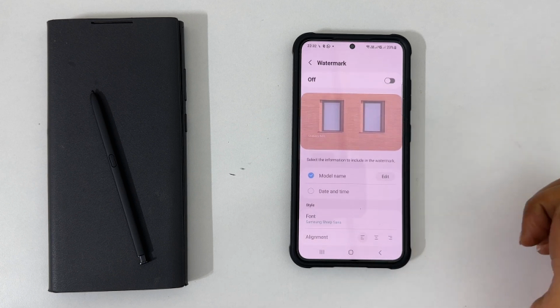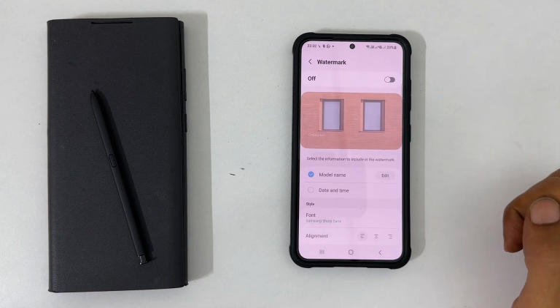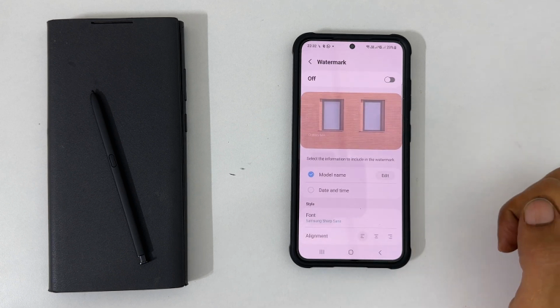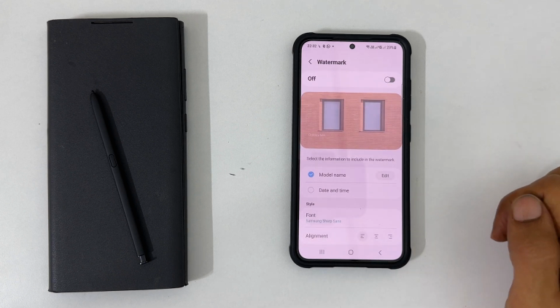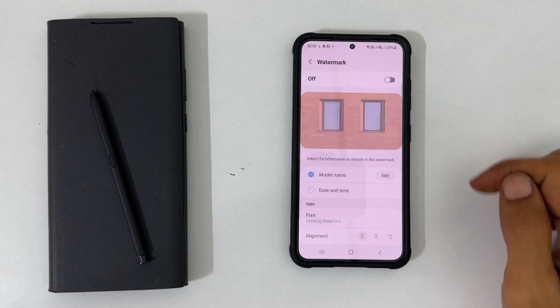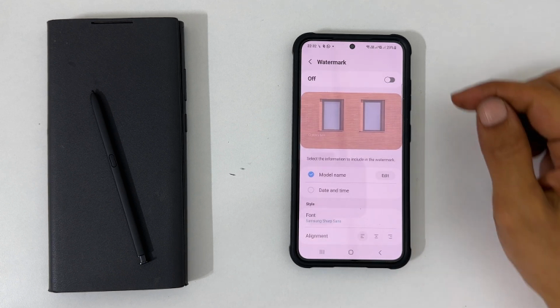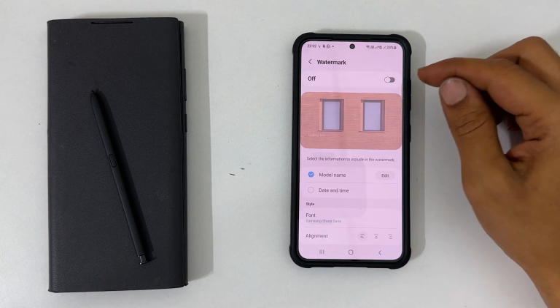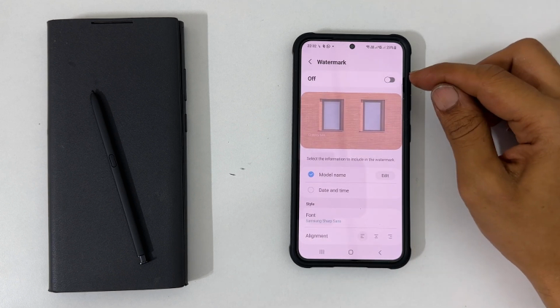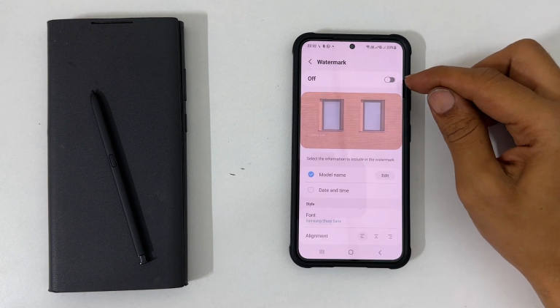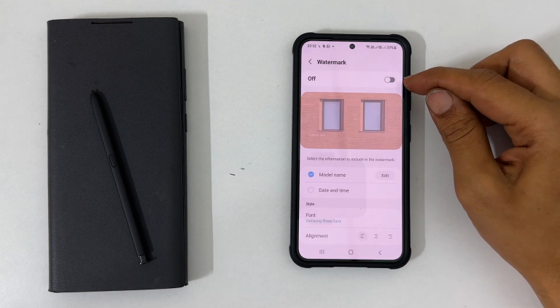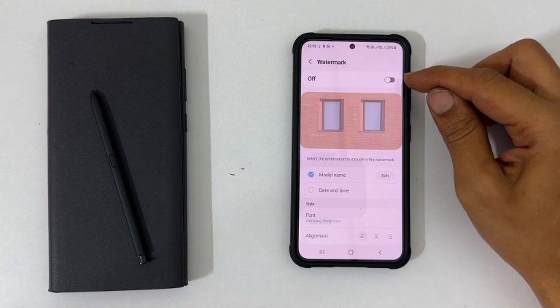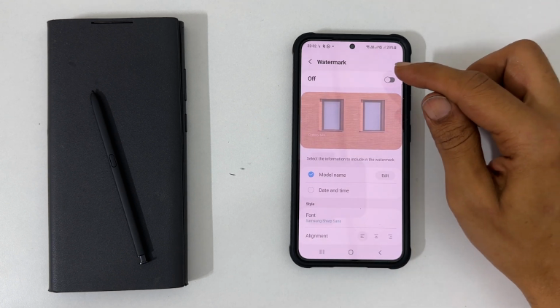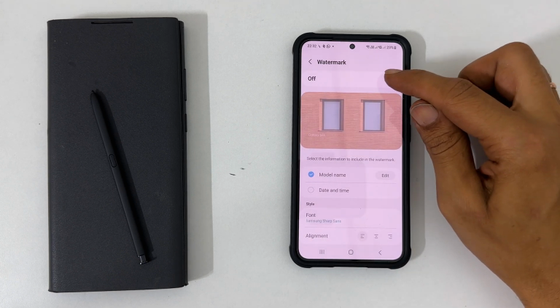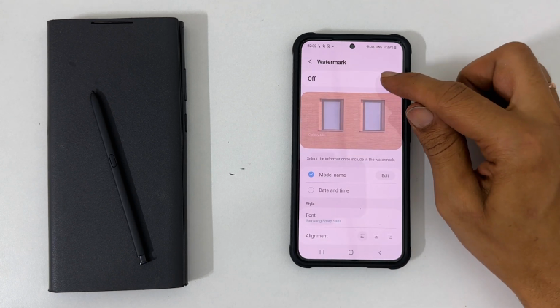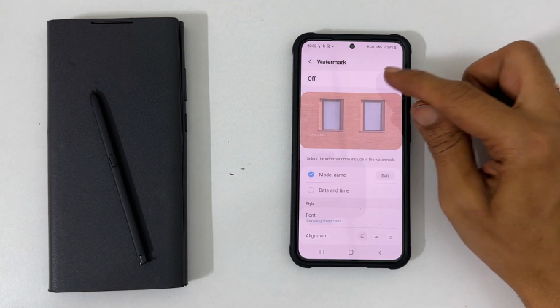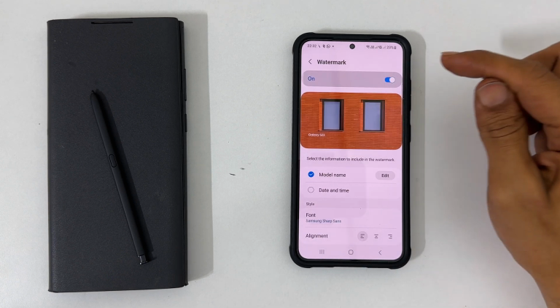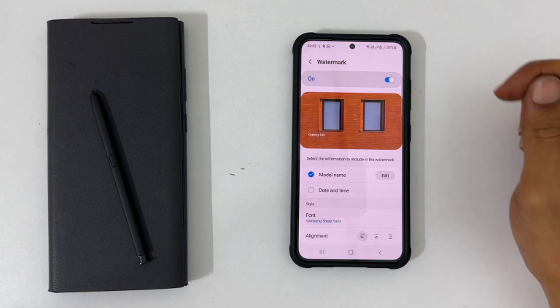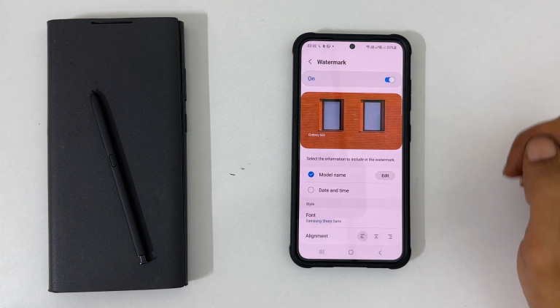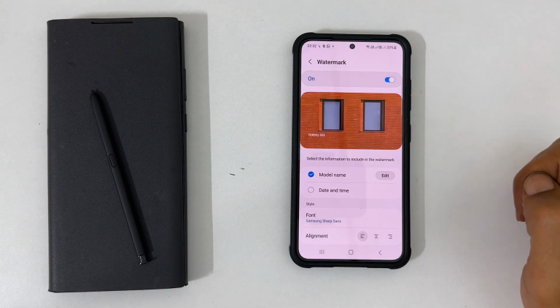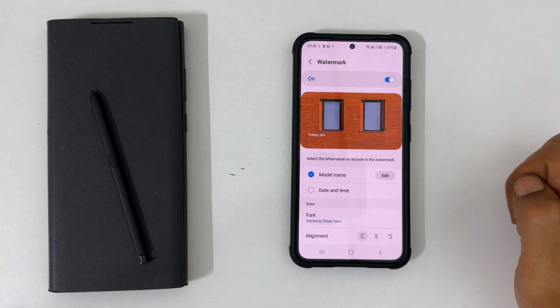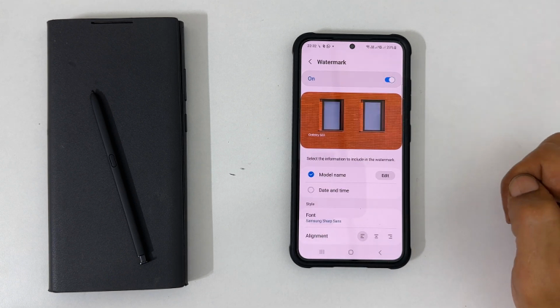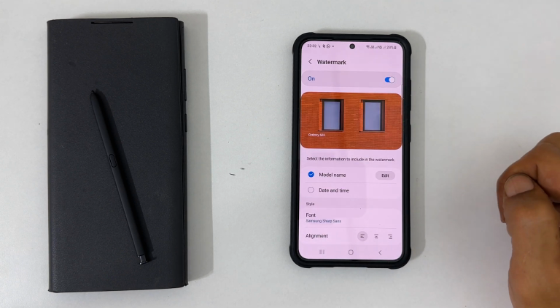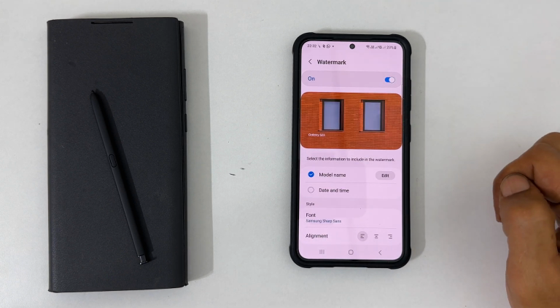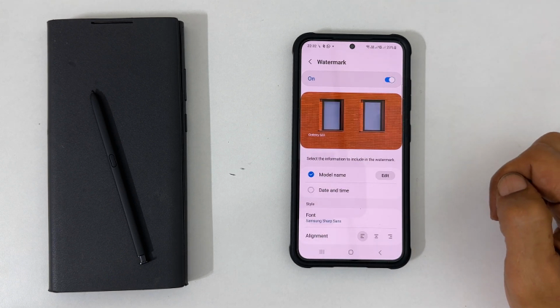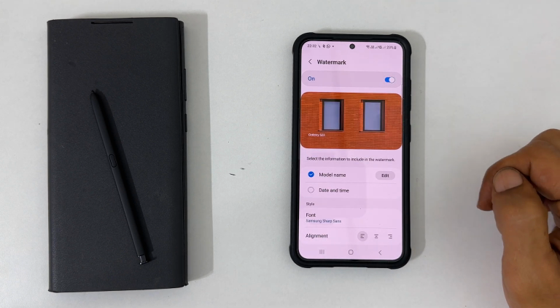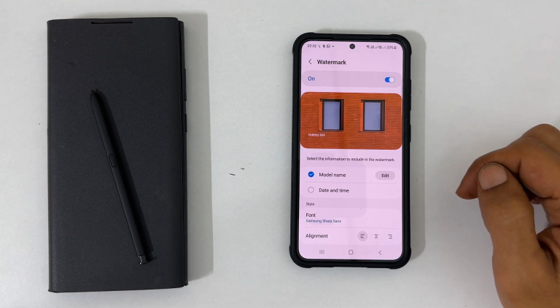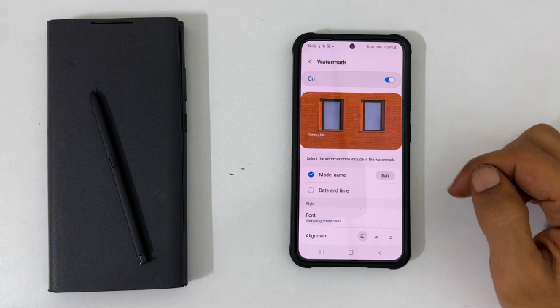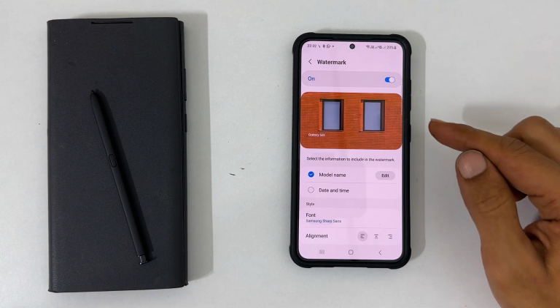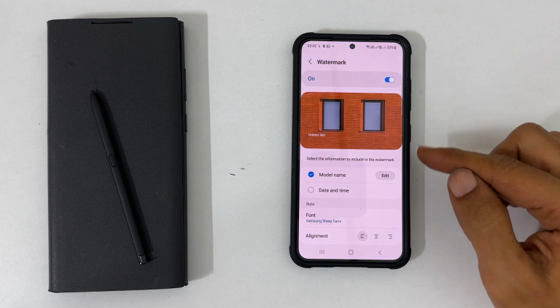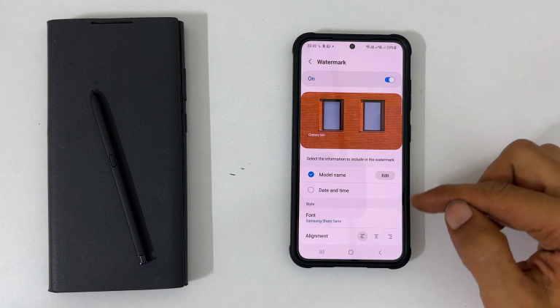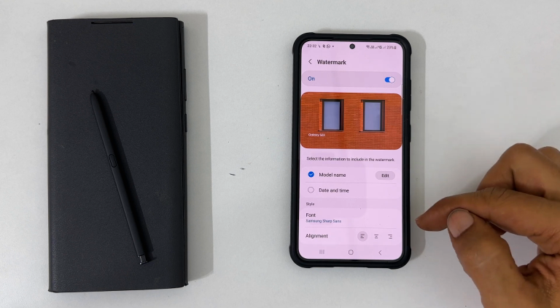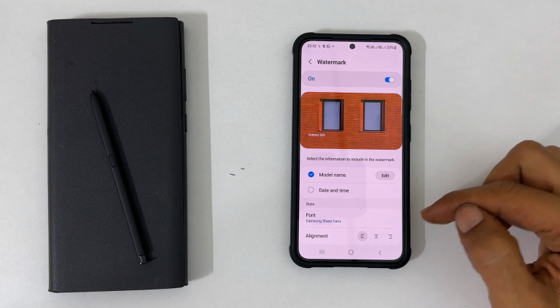Toggle on this switch. You can customize the watermark on this page.